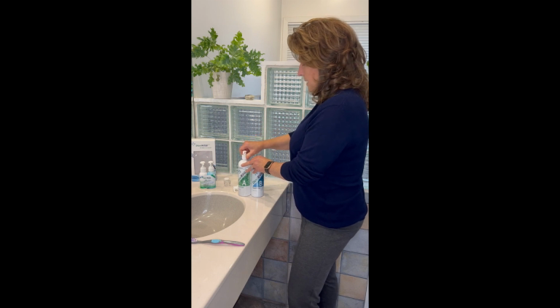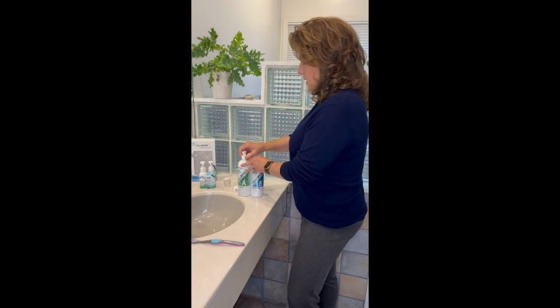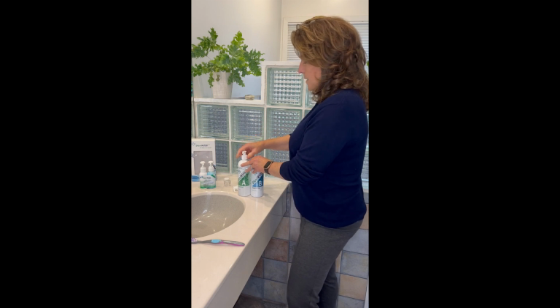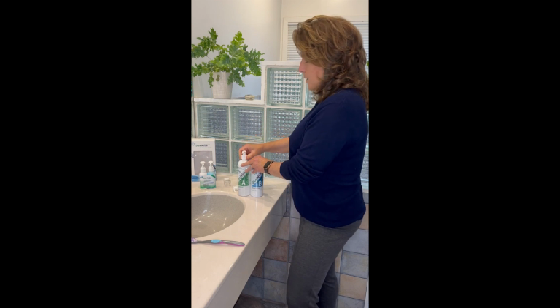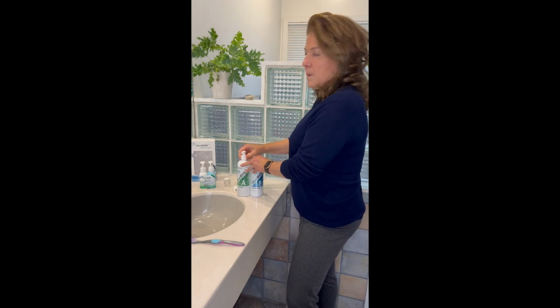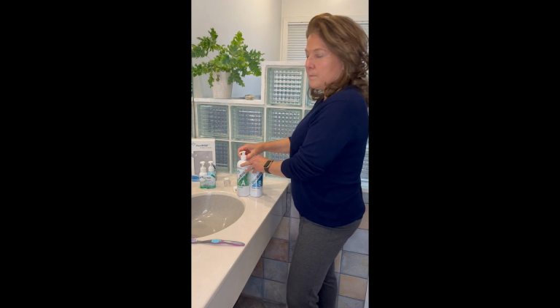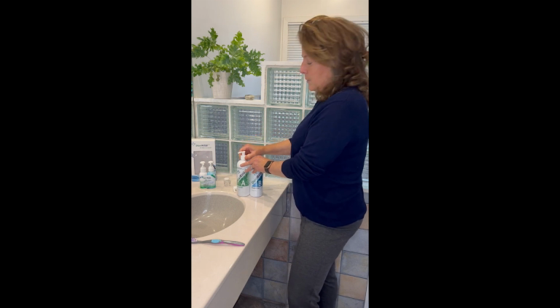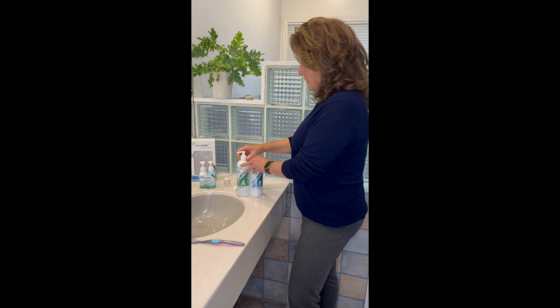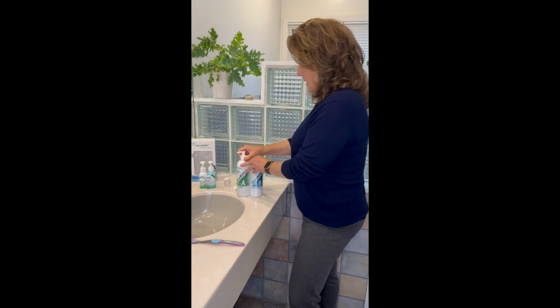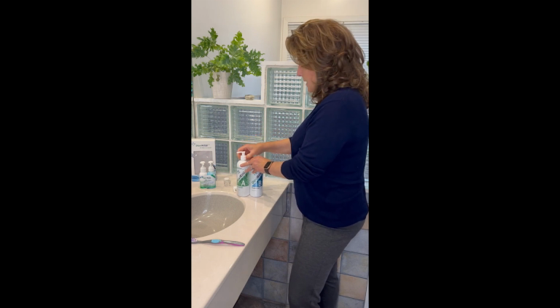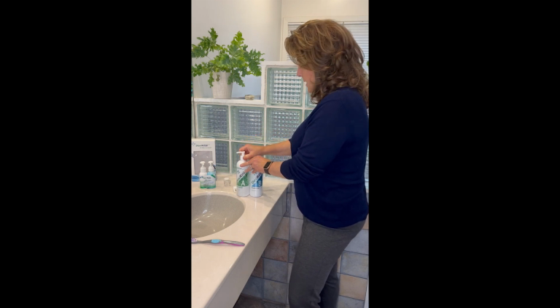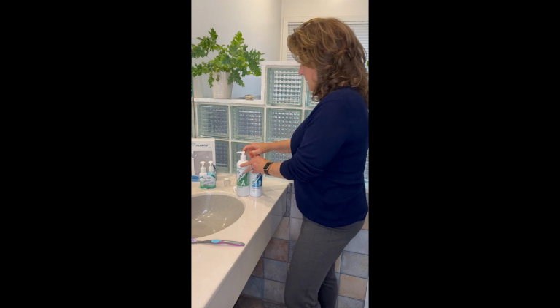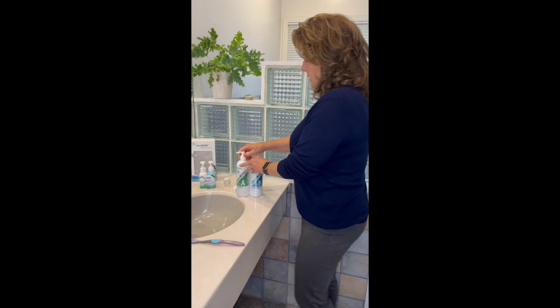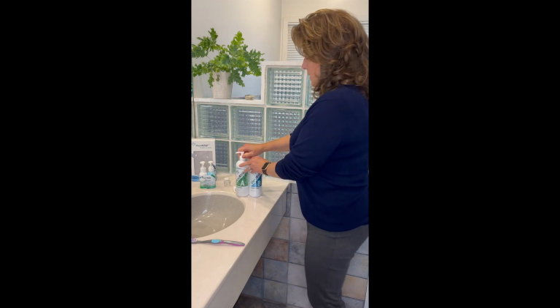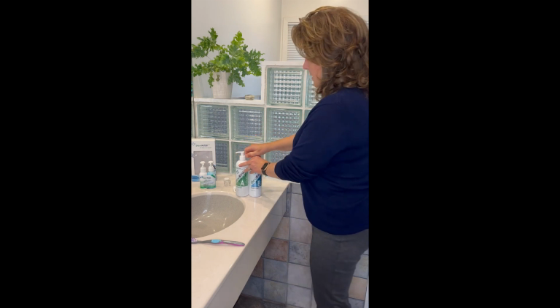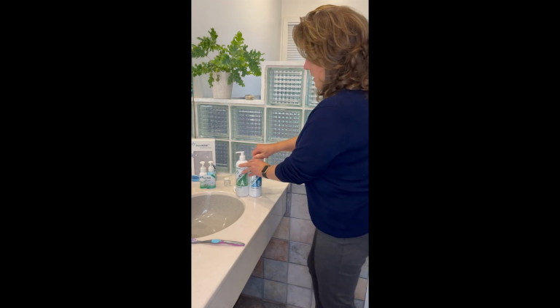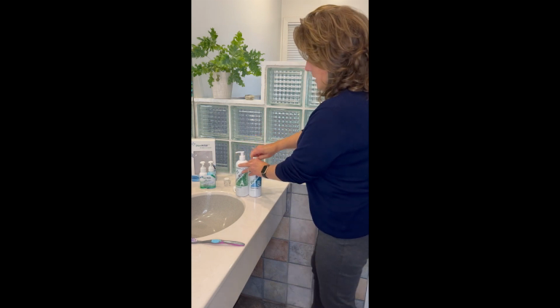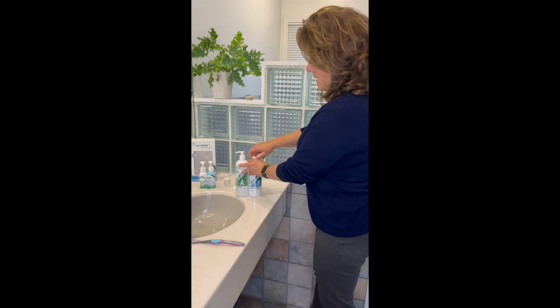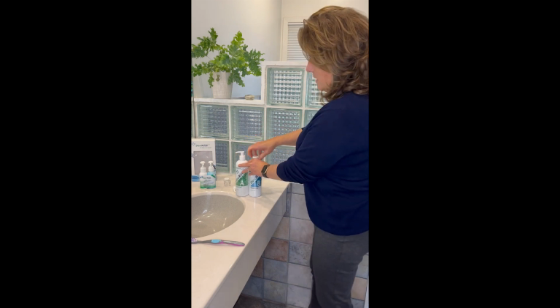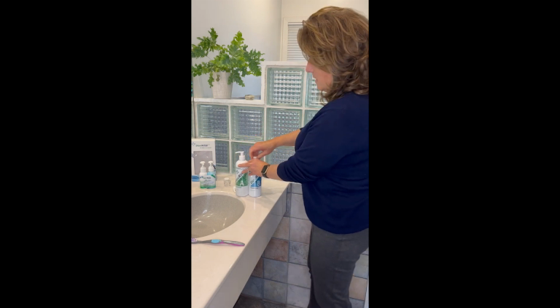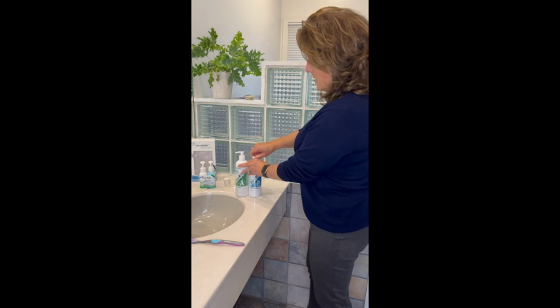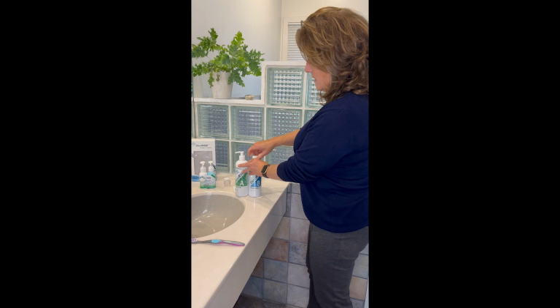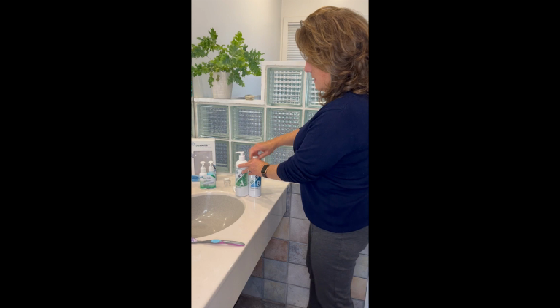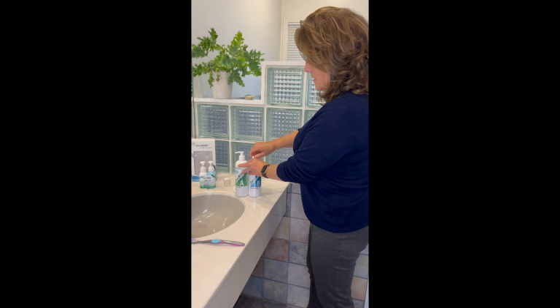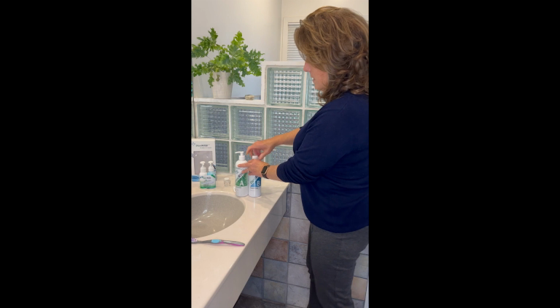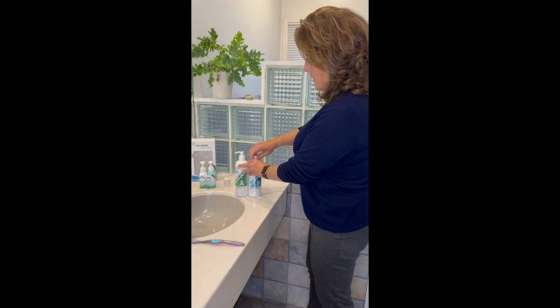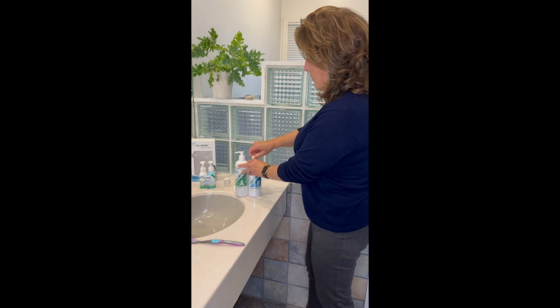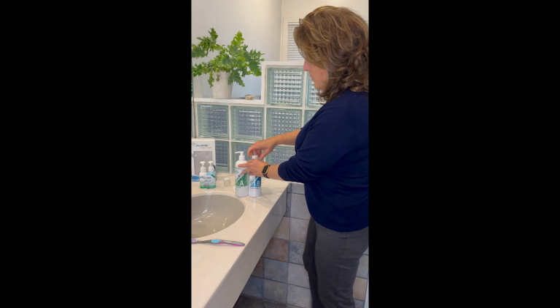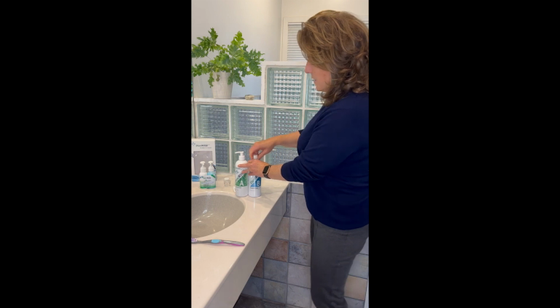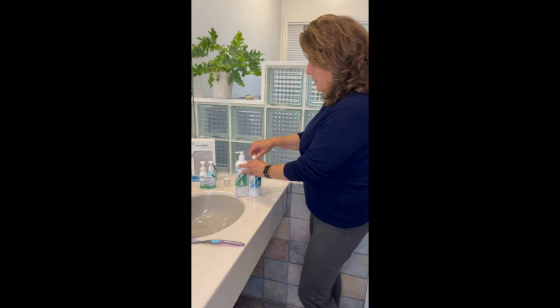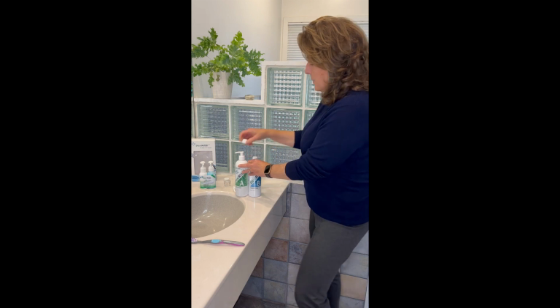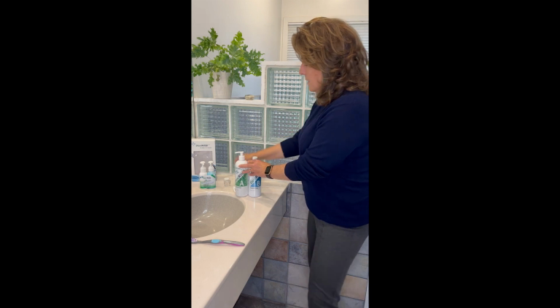Set the pump, screw that down. Then remove the other one.